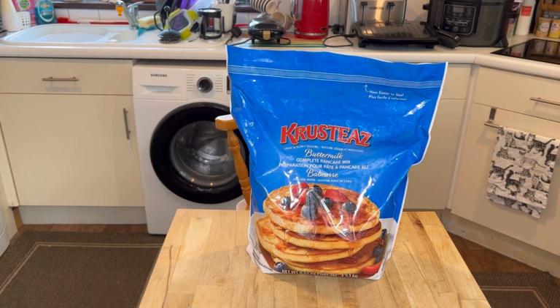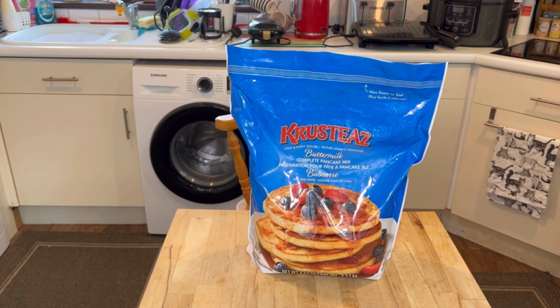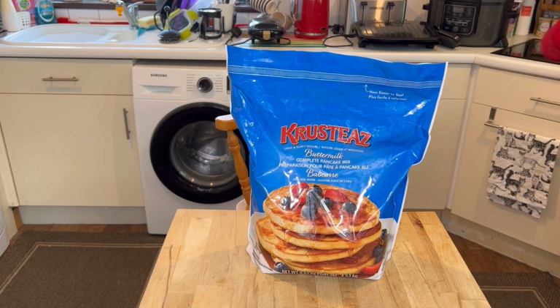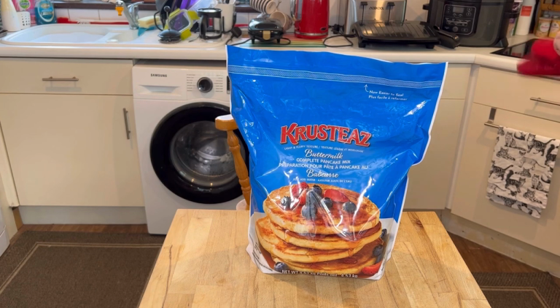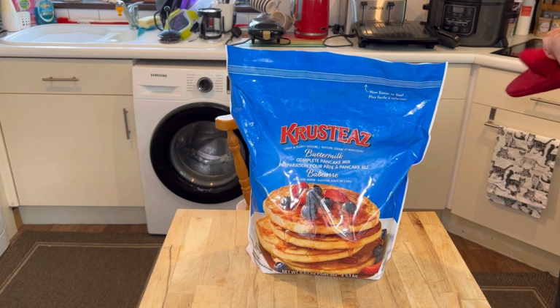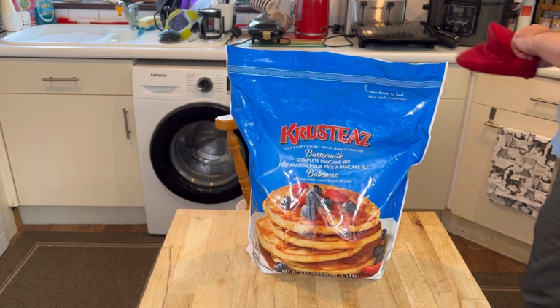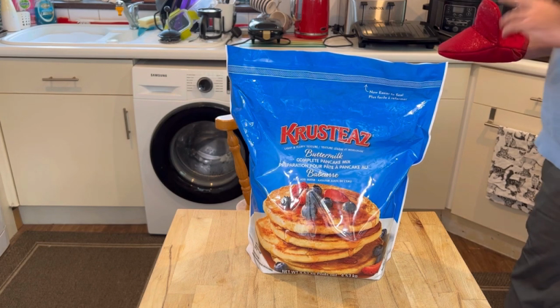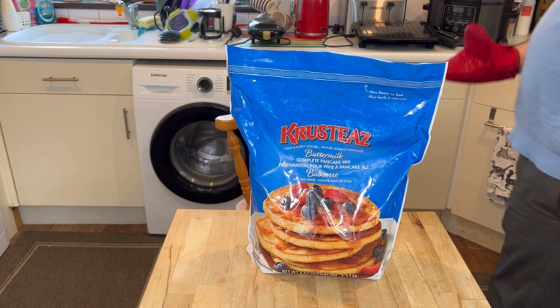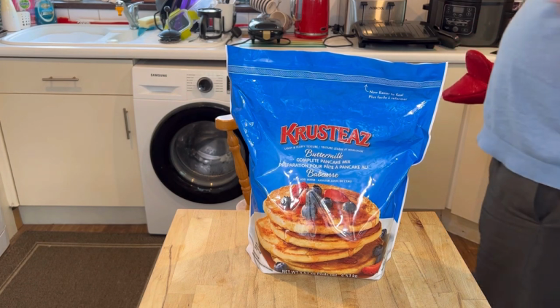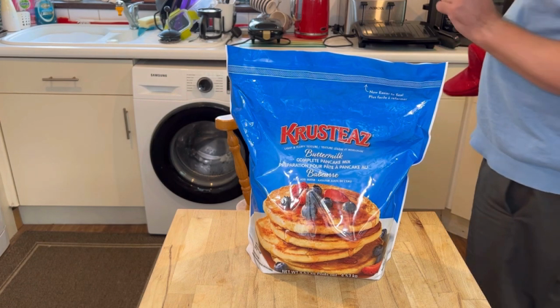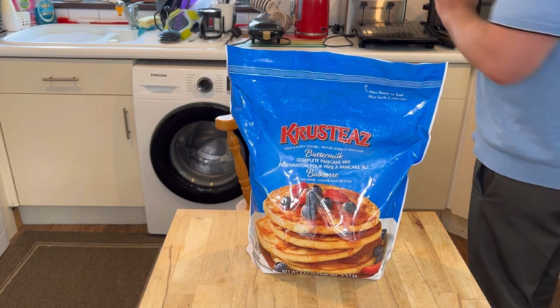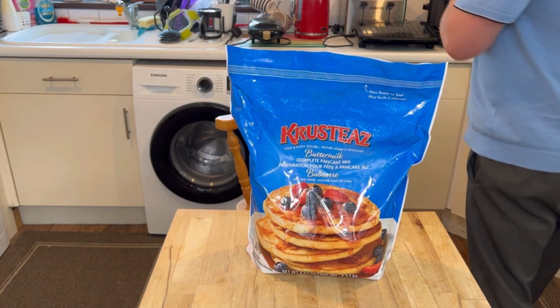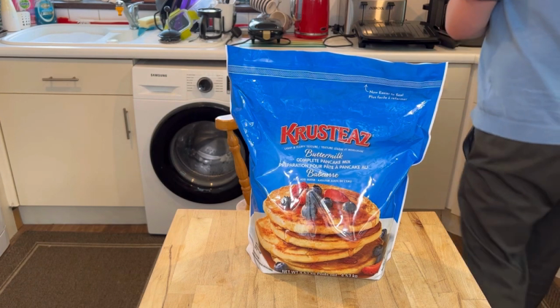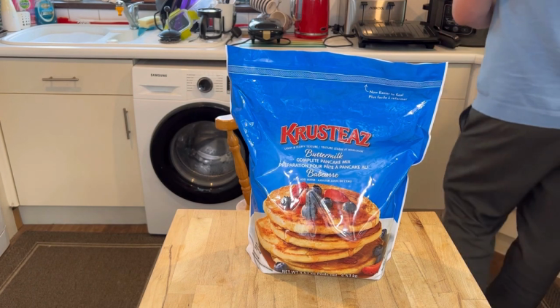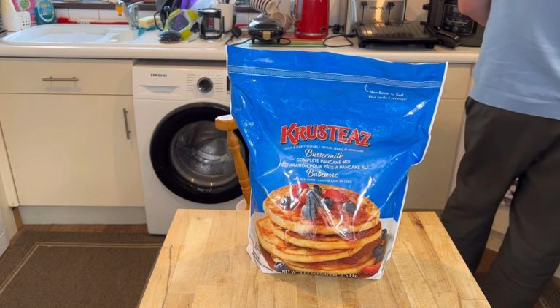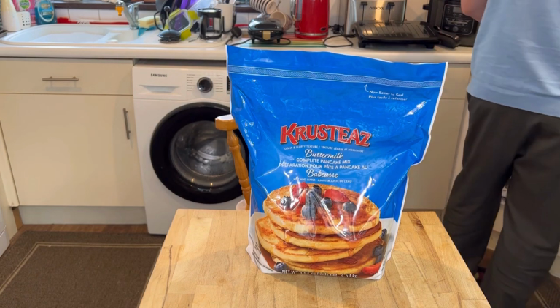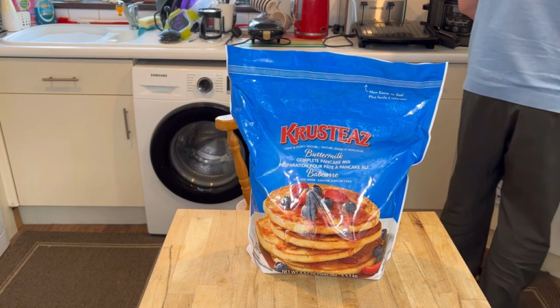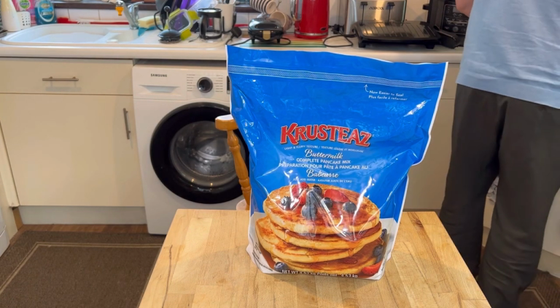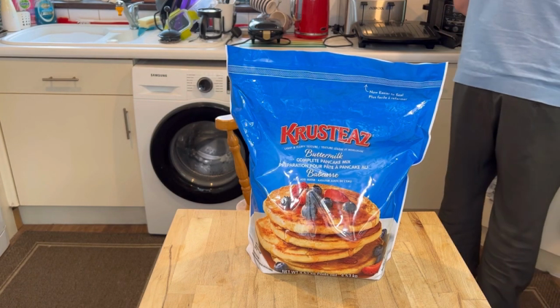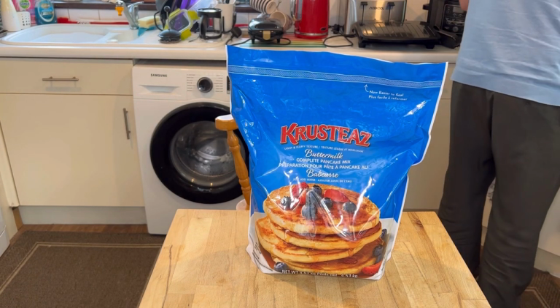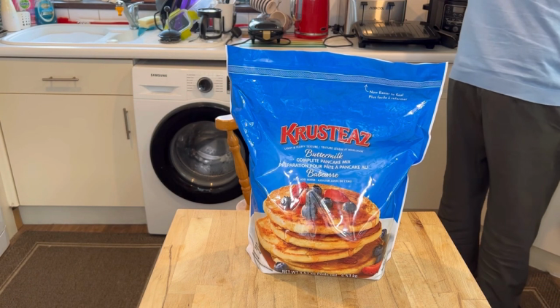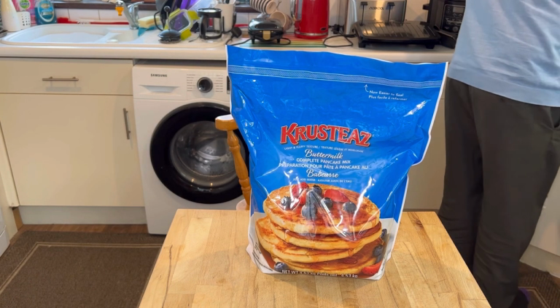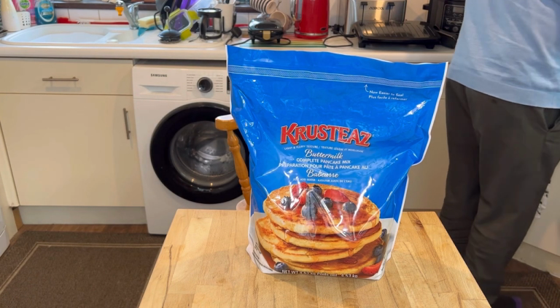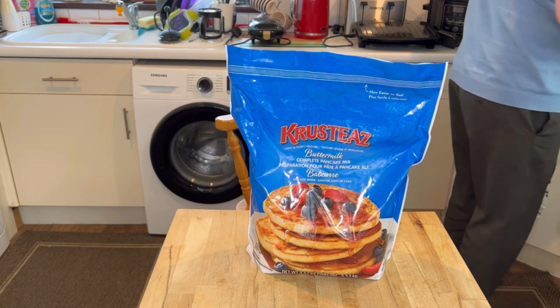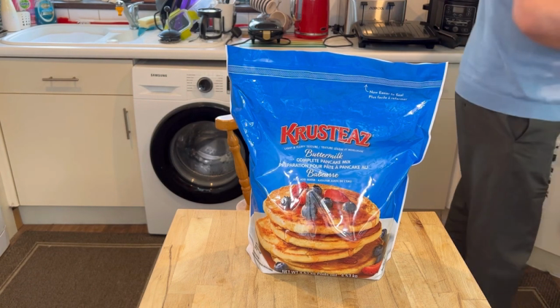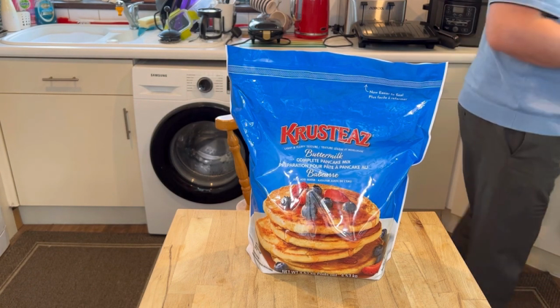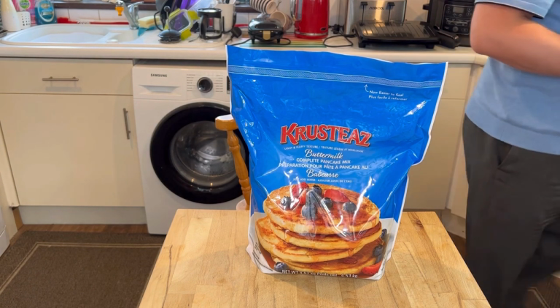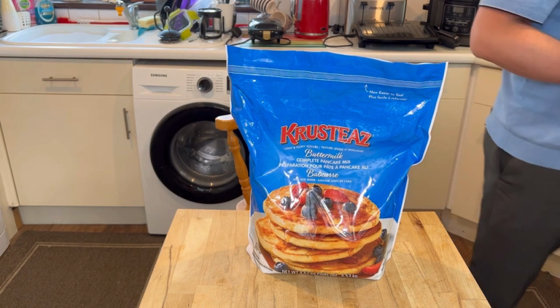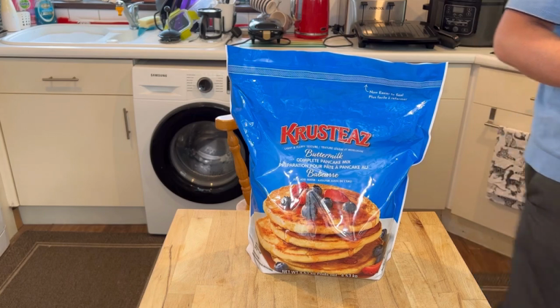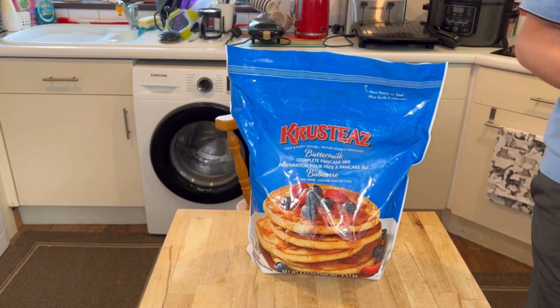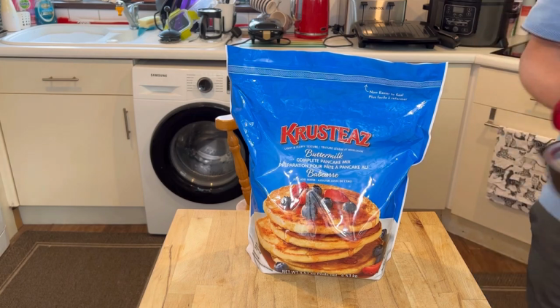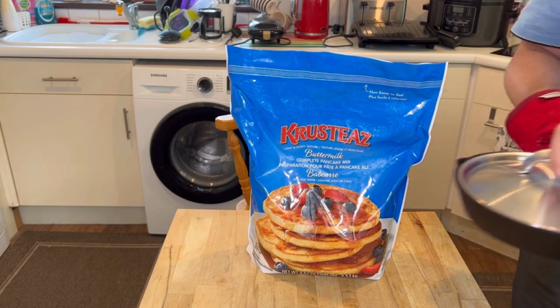I'm not going to tell anybody it's pancake mix. I'm just going to tell them it's regular Yorkshire pudding batter.